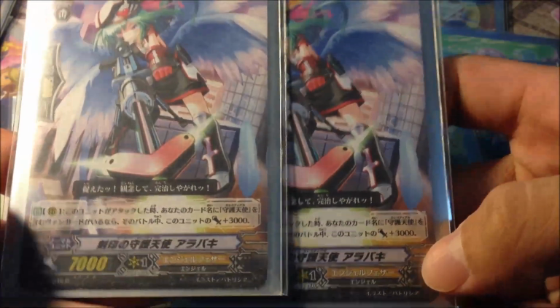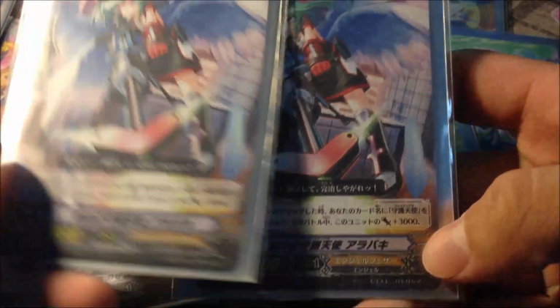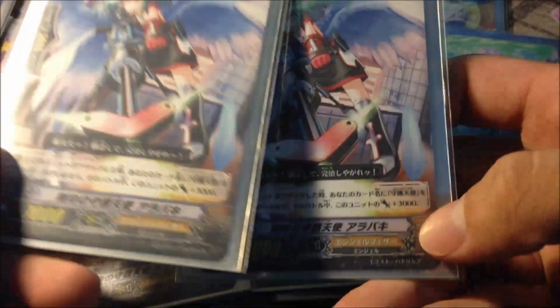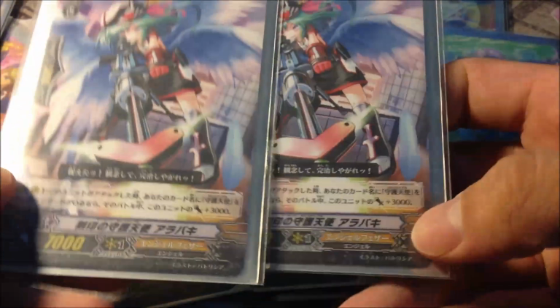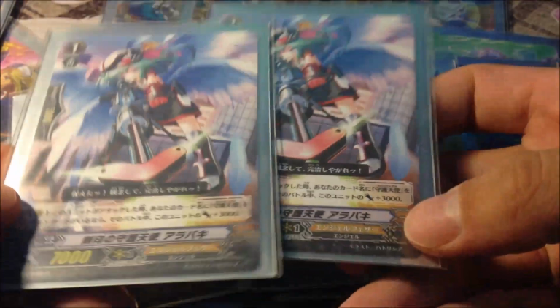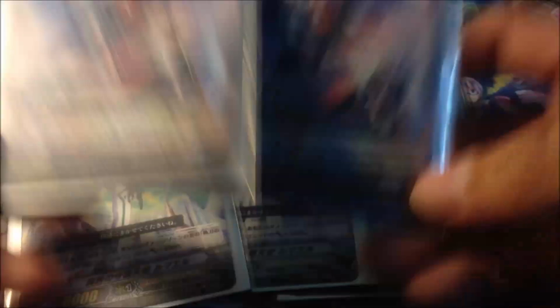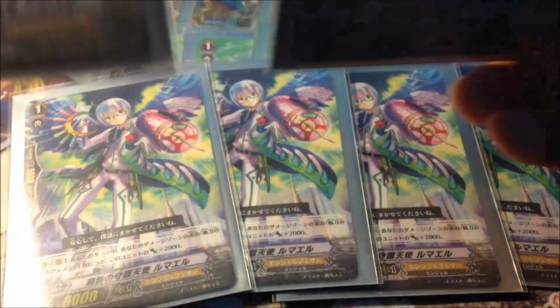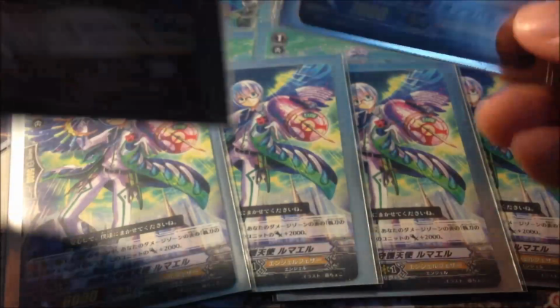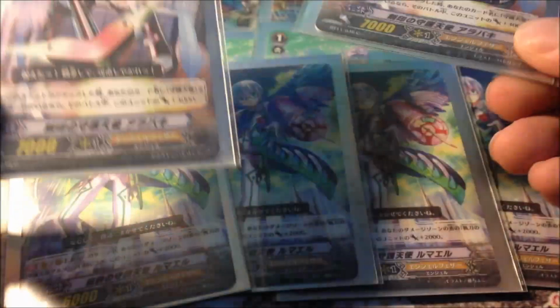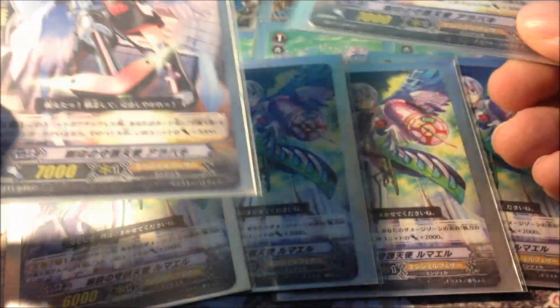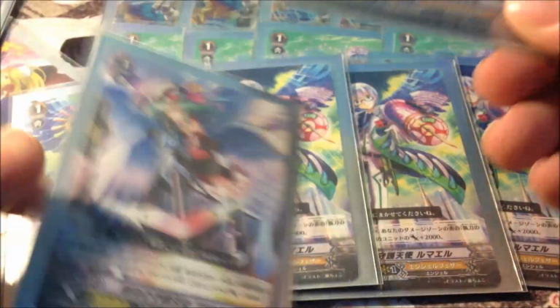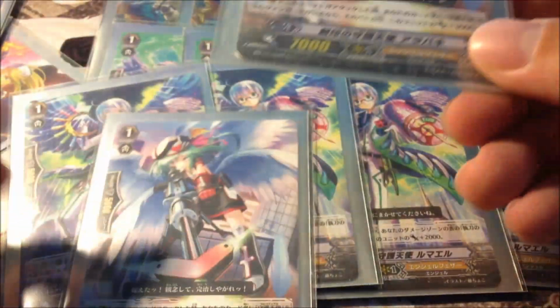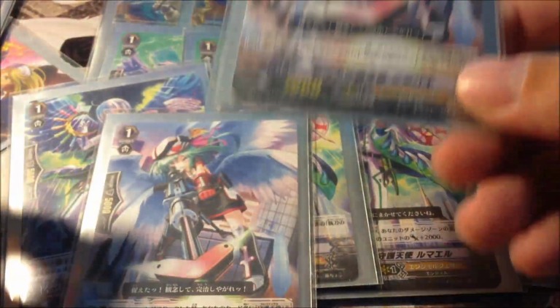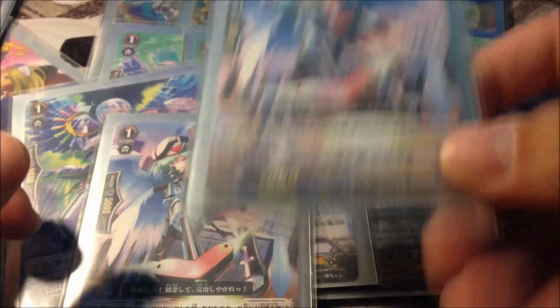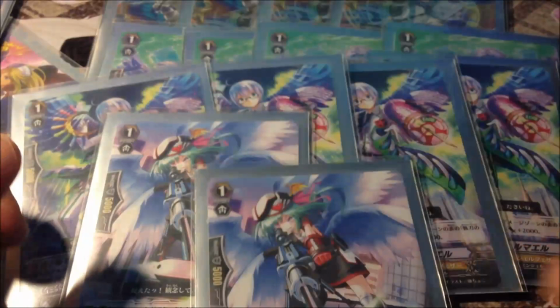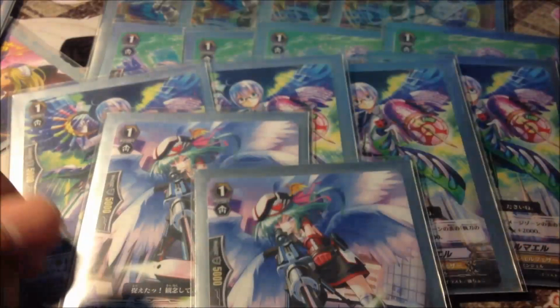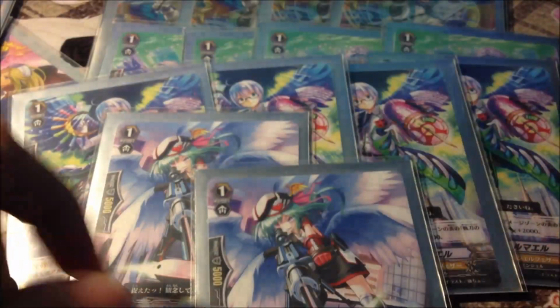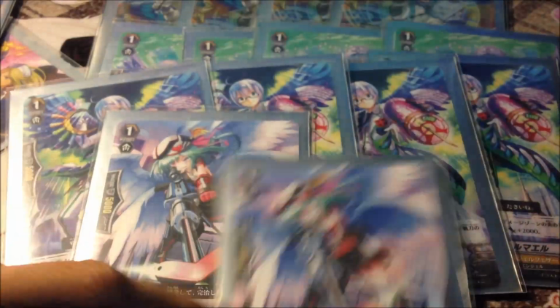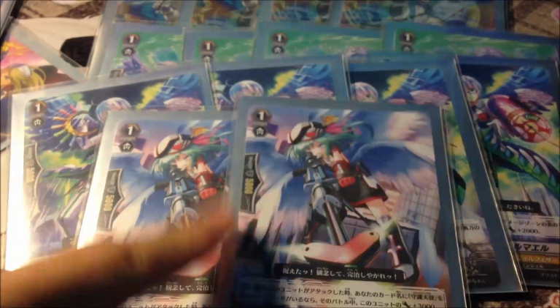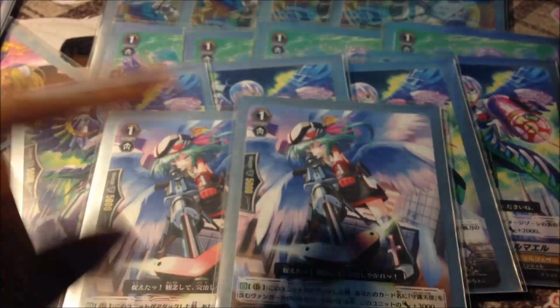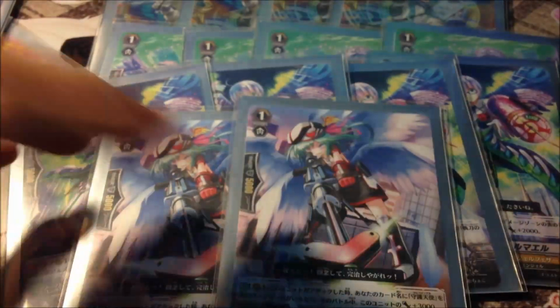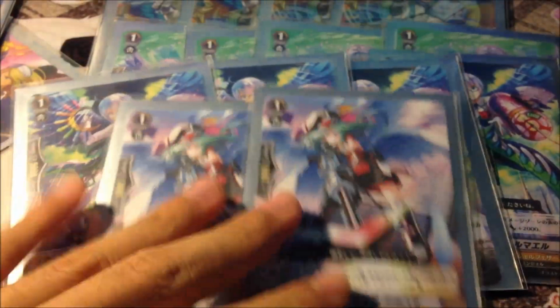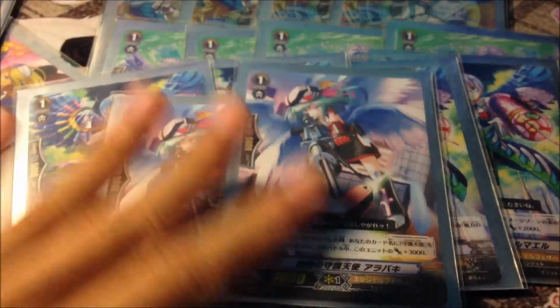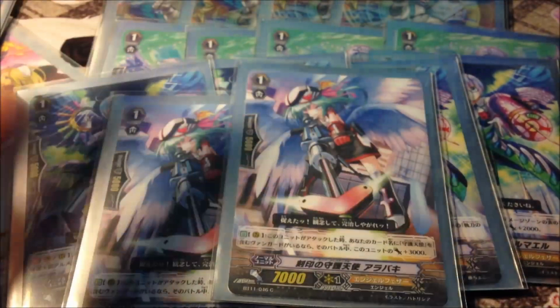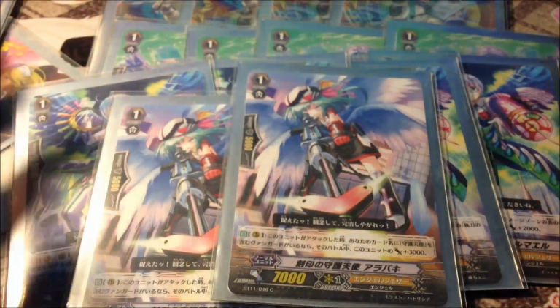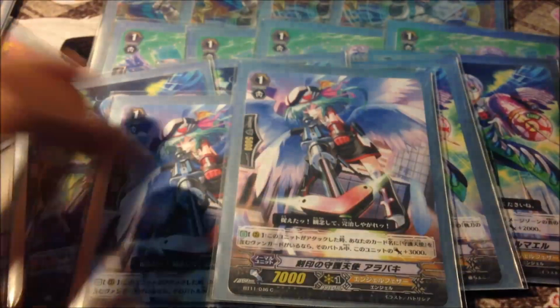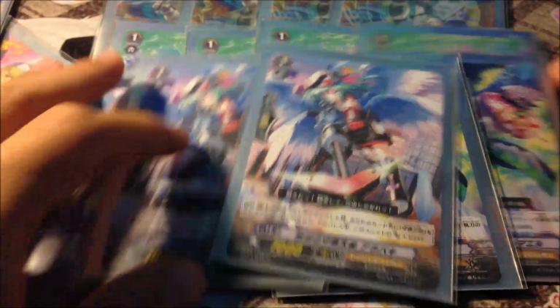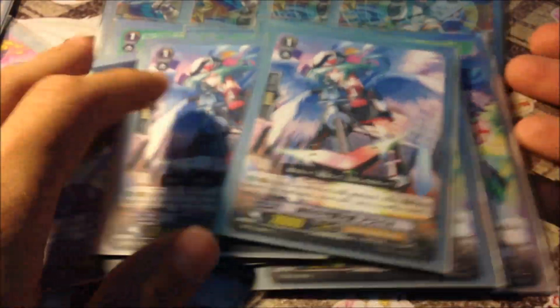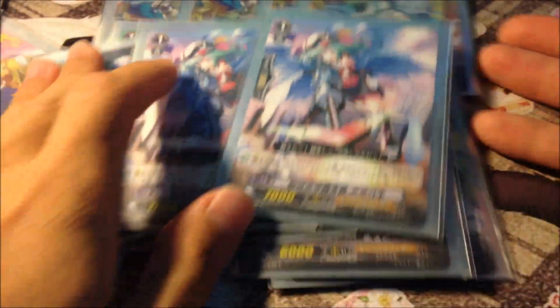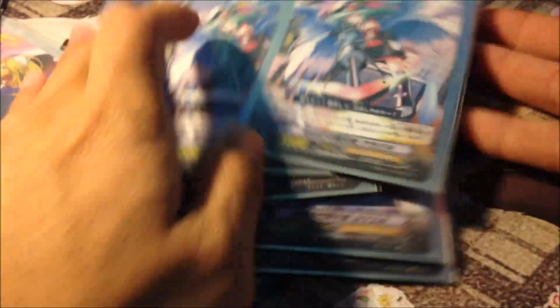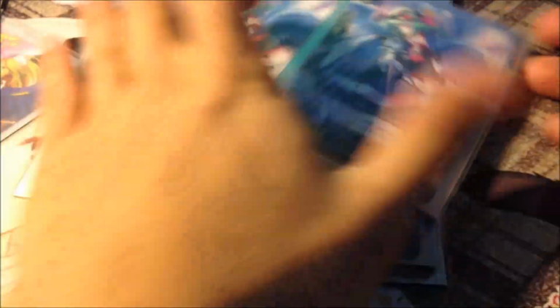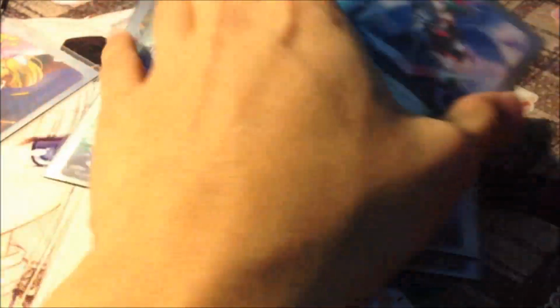We also have 2 Arabaki clones. Whenever you control a Celestial Vanguard, she's a 10k attacker.